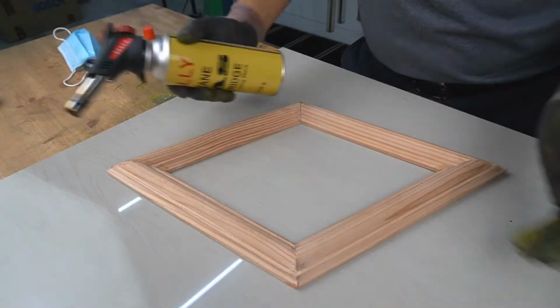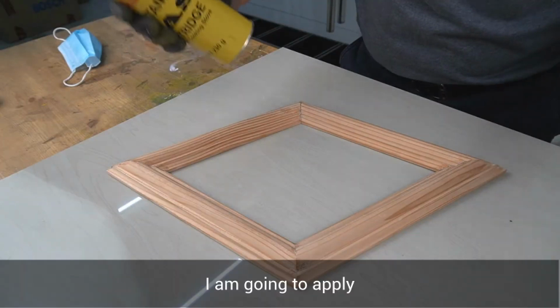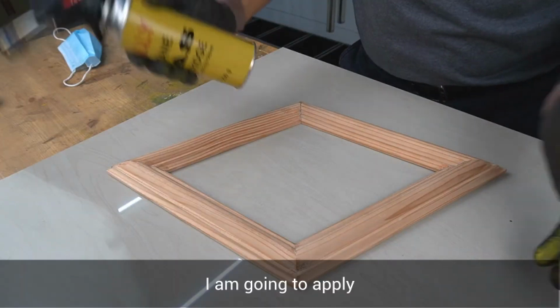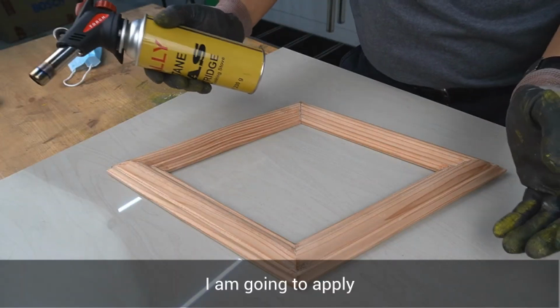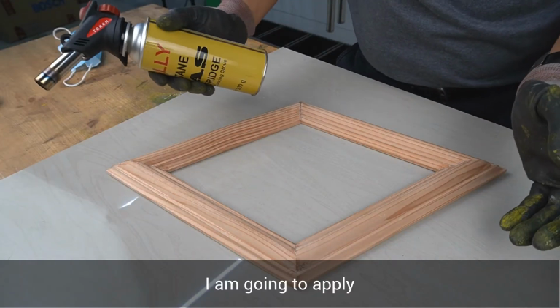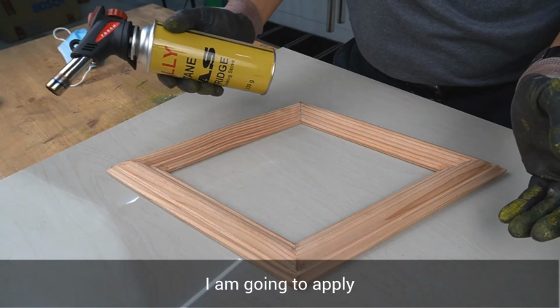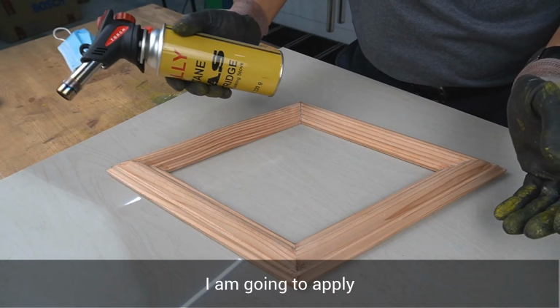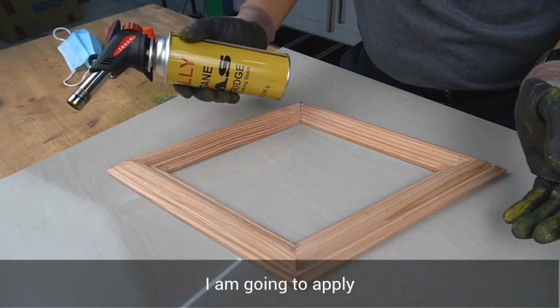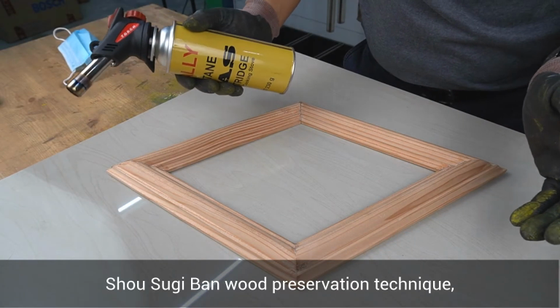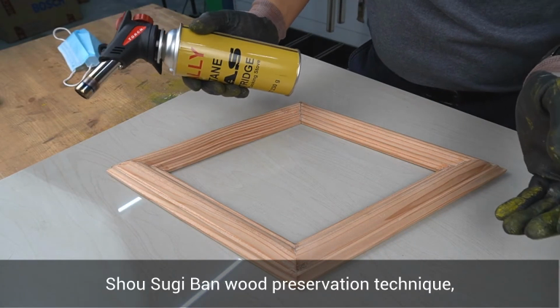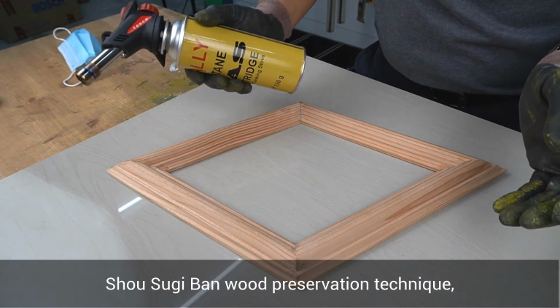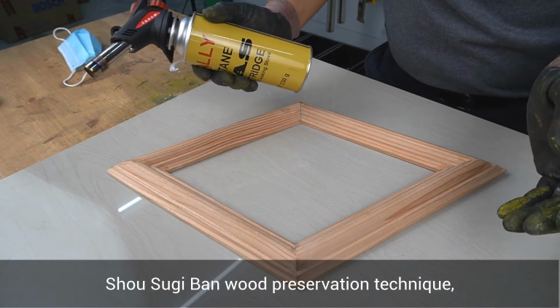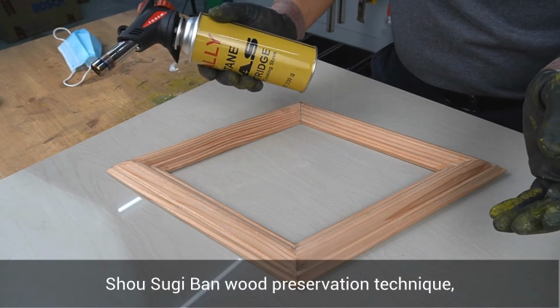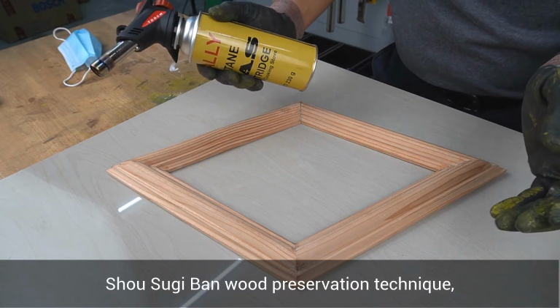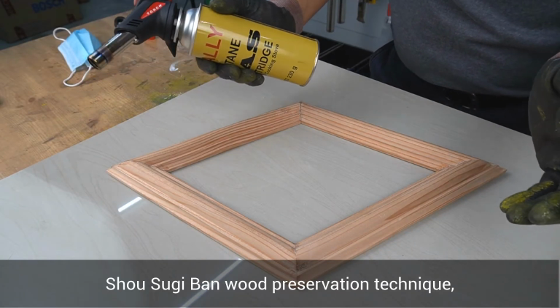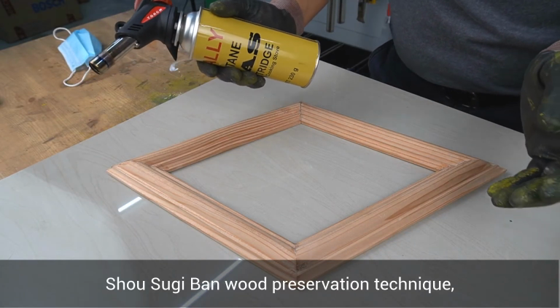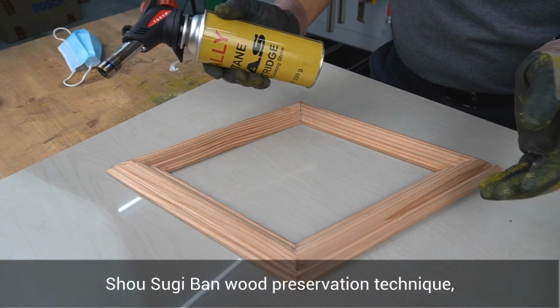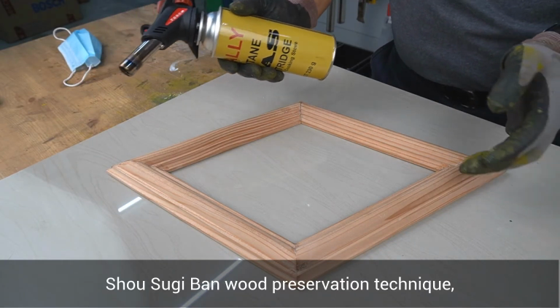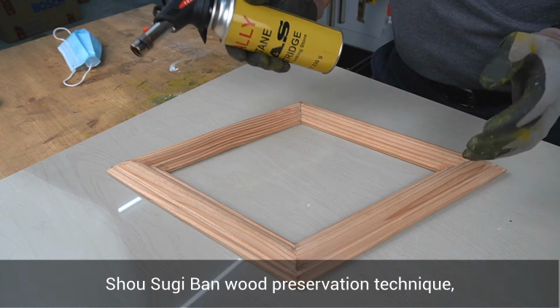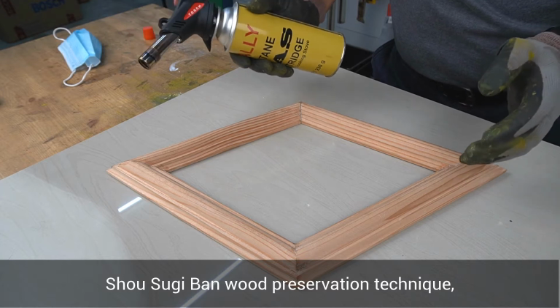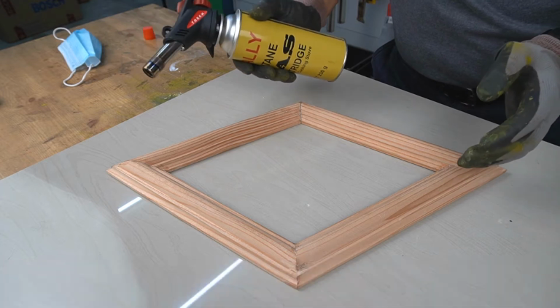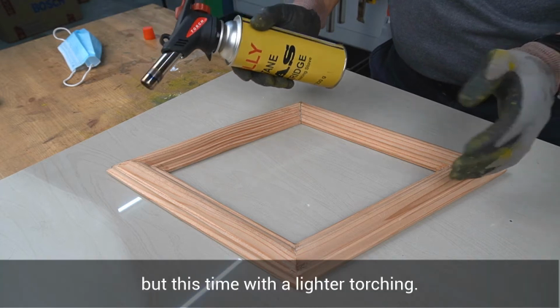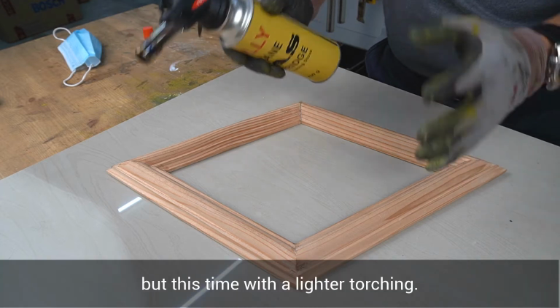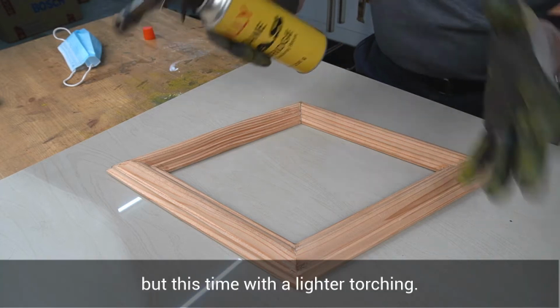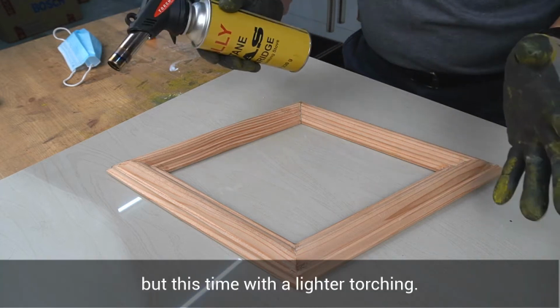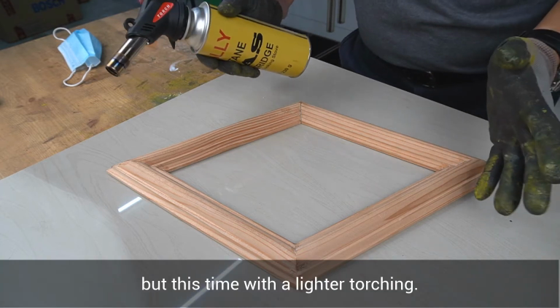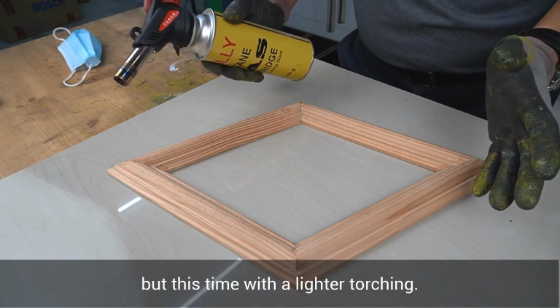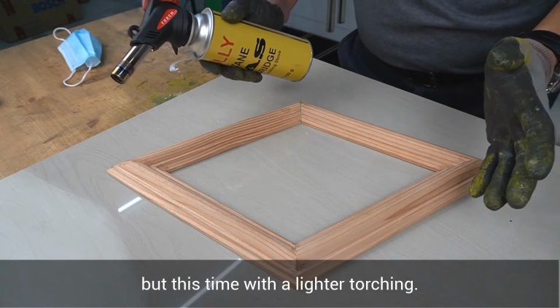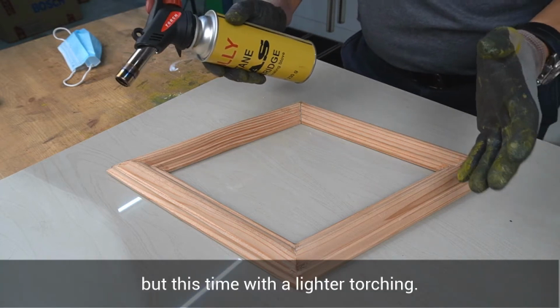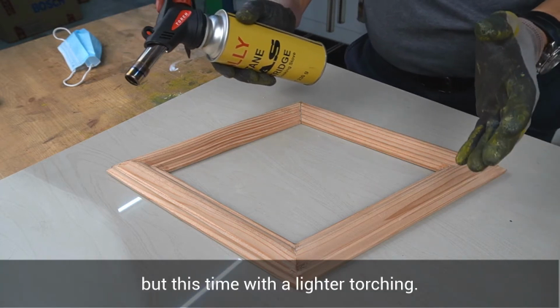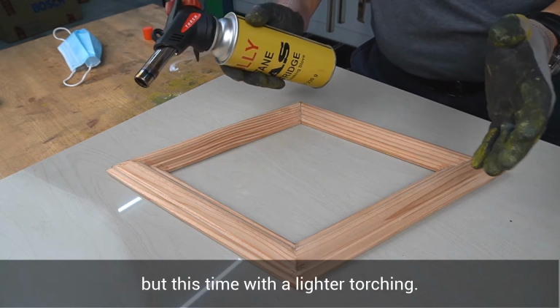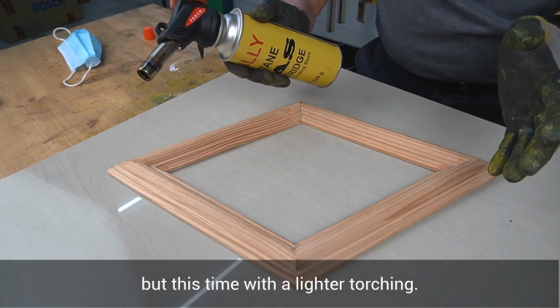I am going to apply the Shoshugiban wood preservation technique, but this time with a lighter touch.